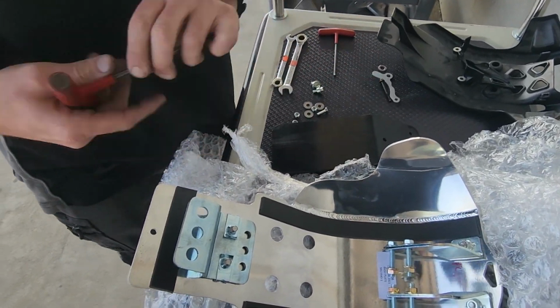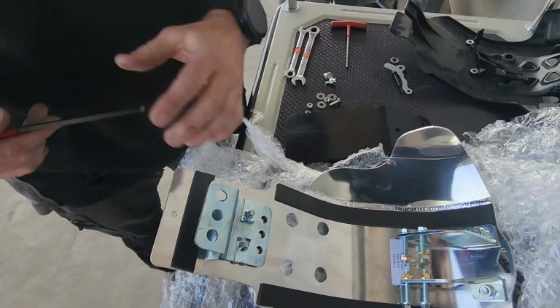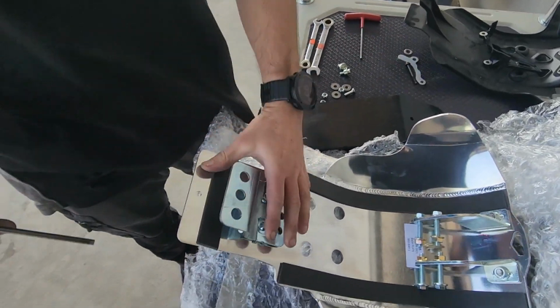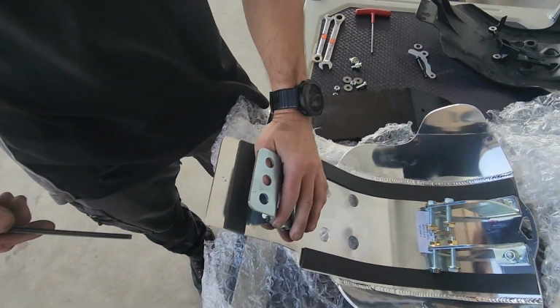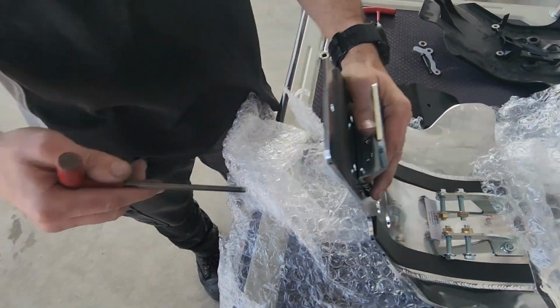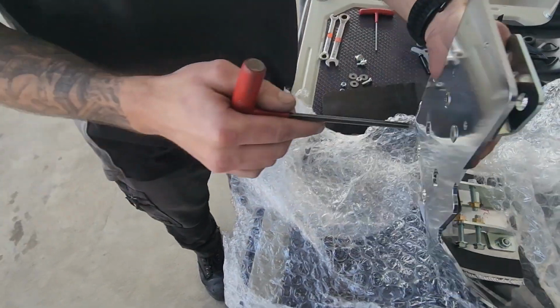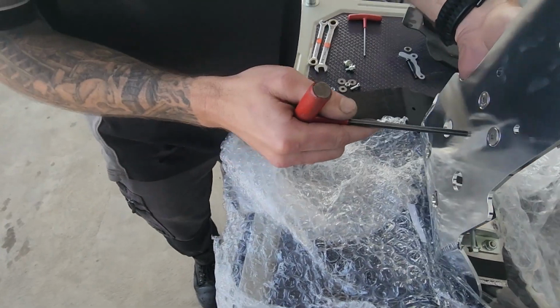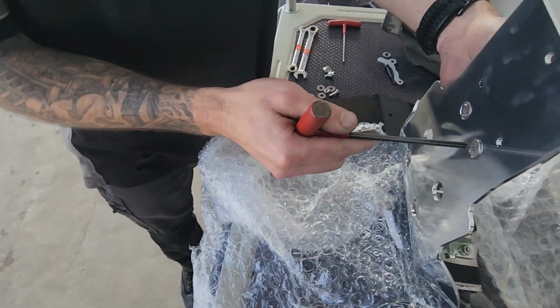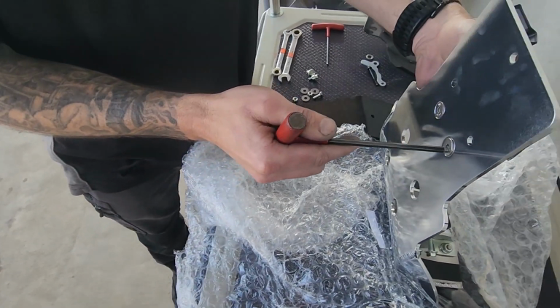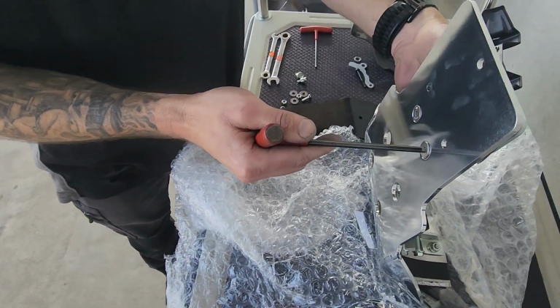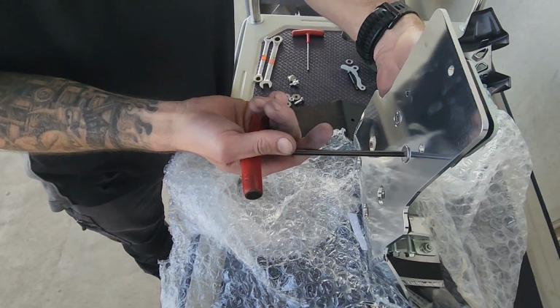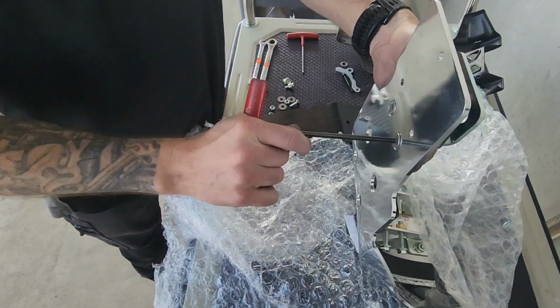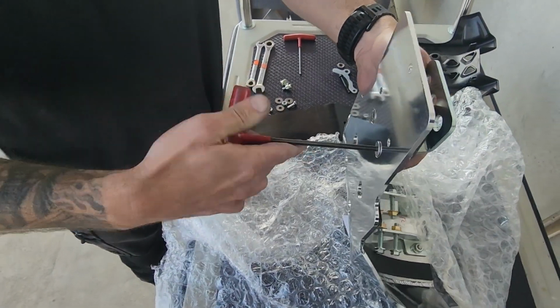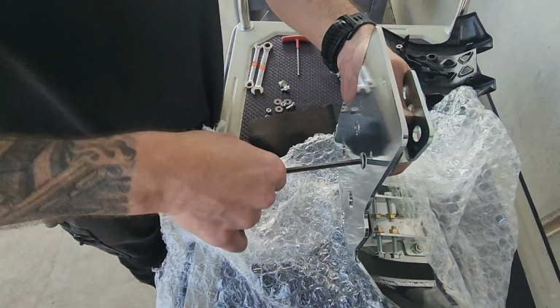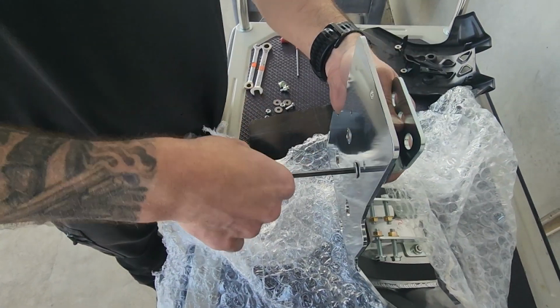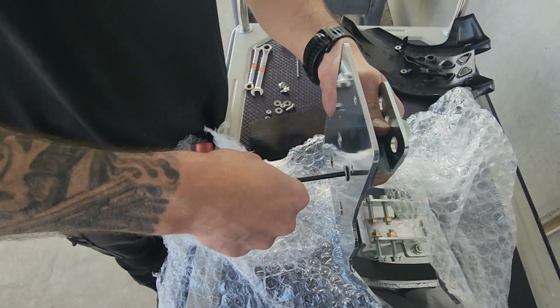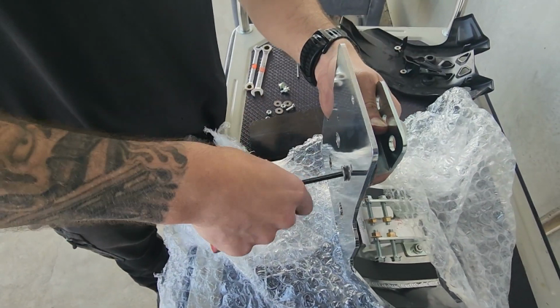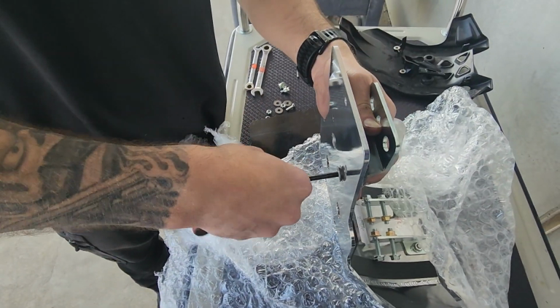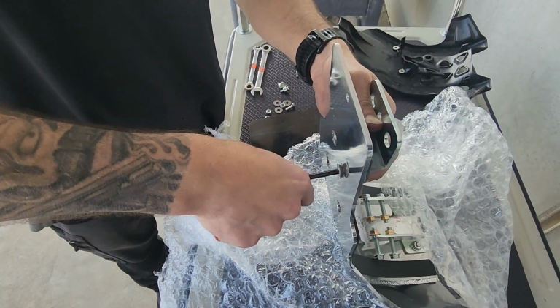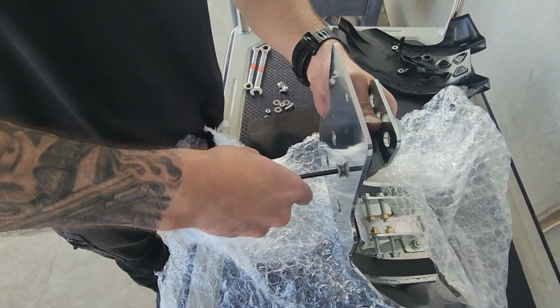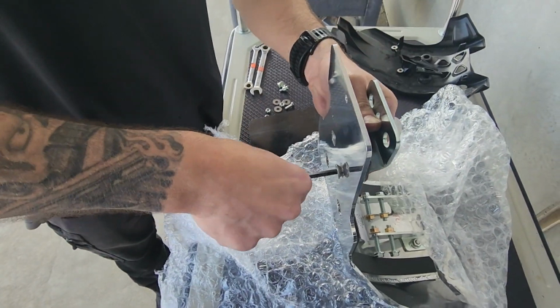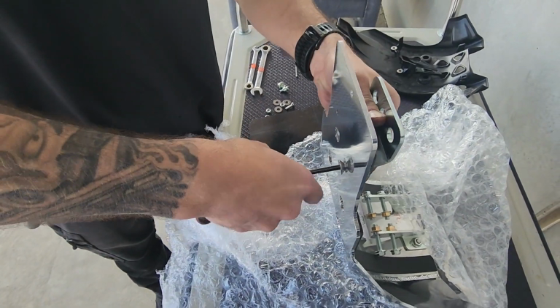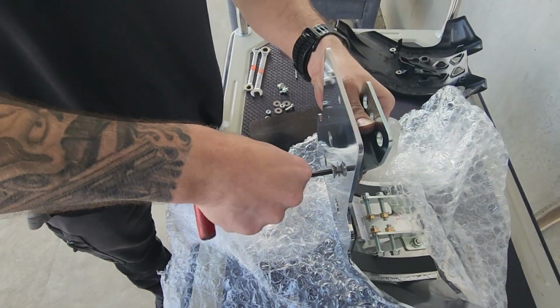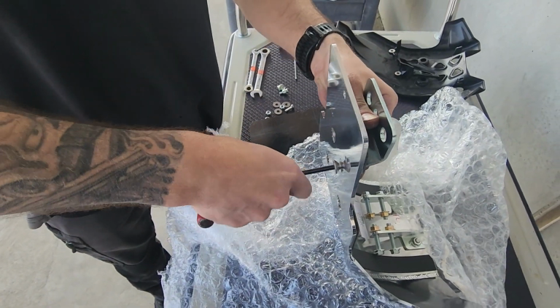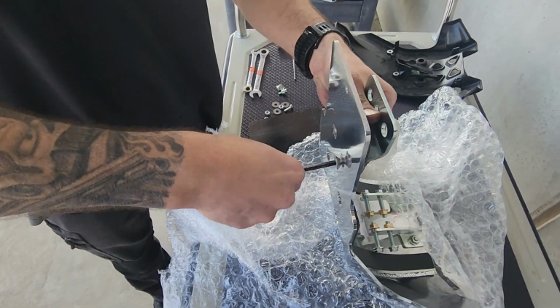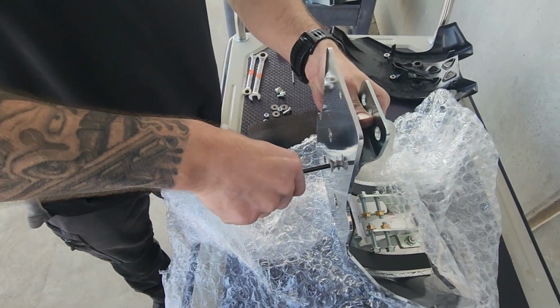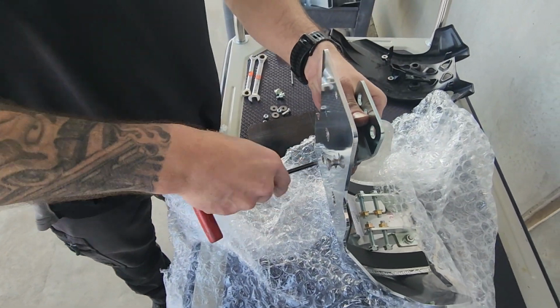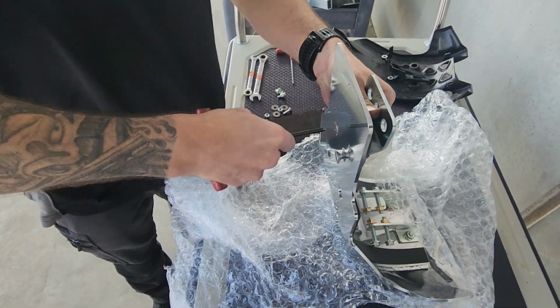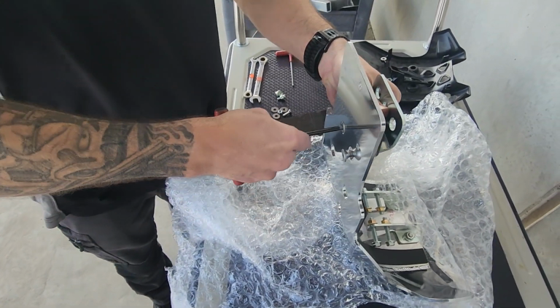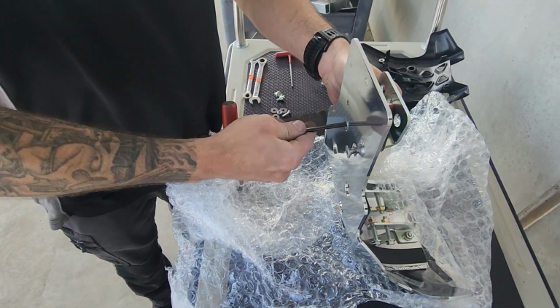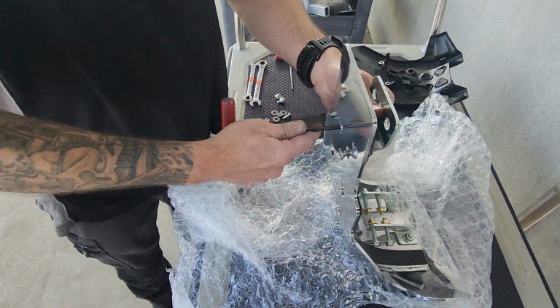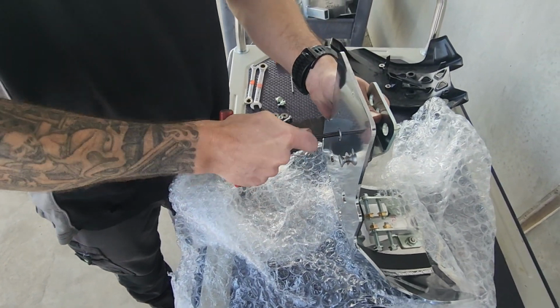So to start with, I'm going to assemble the linkage guard.